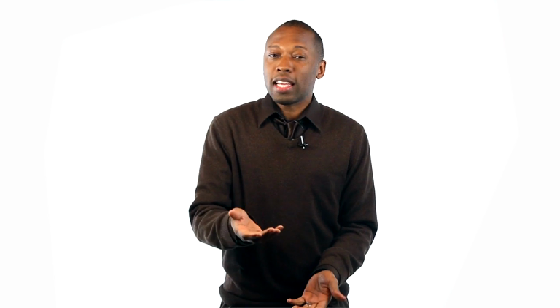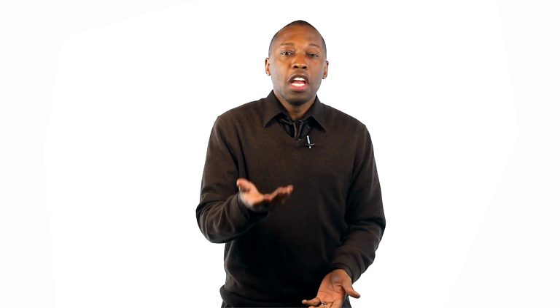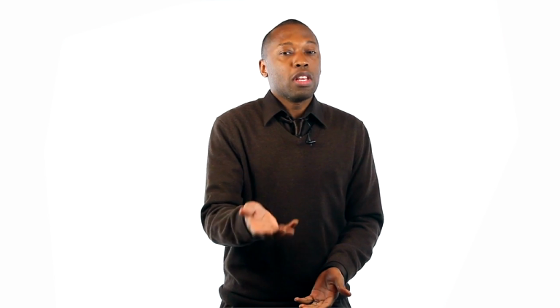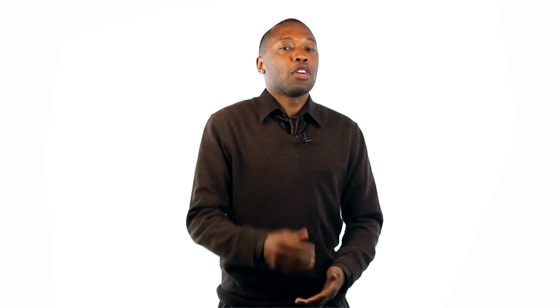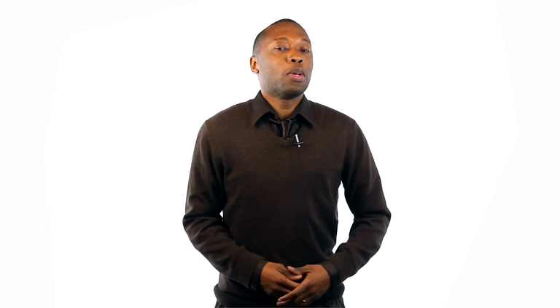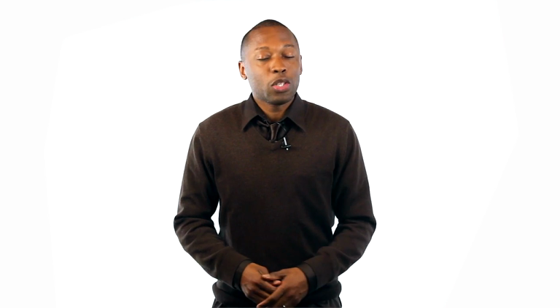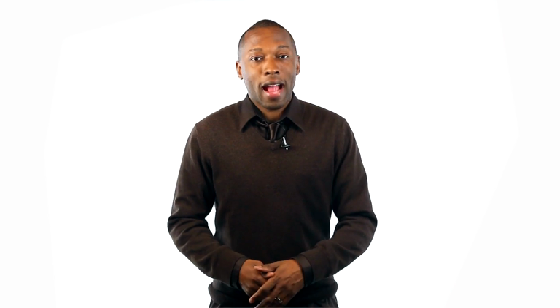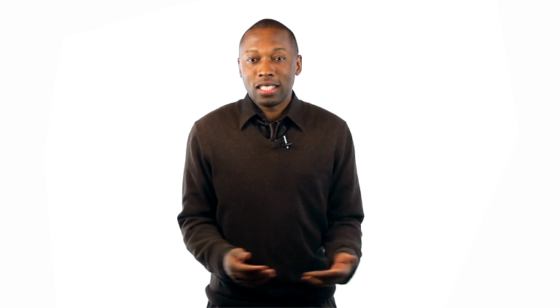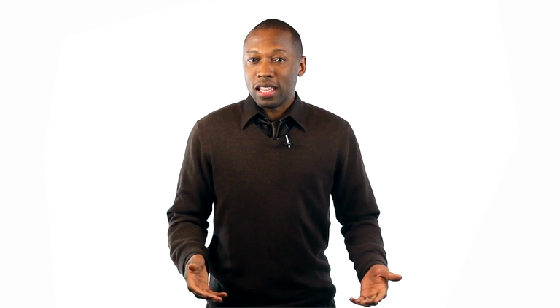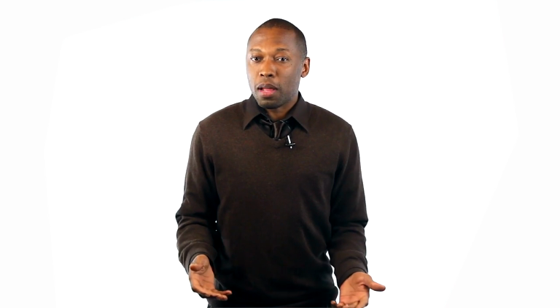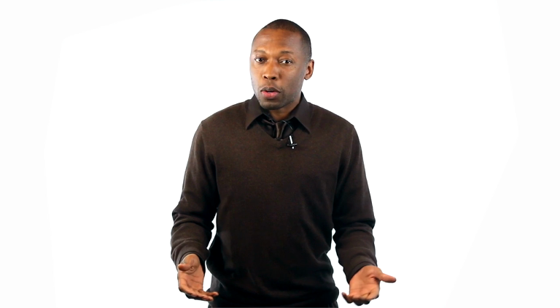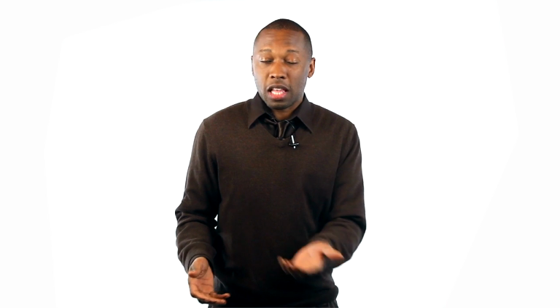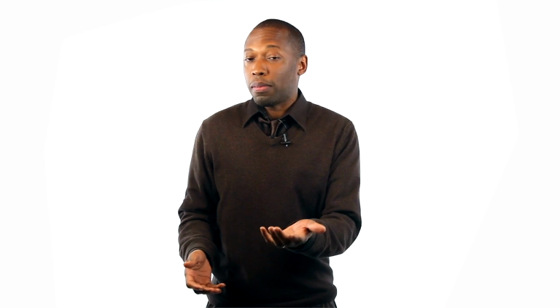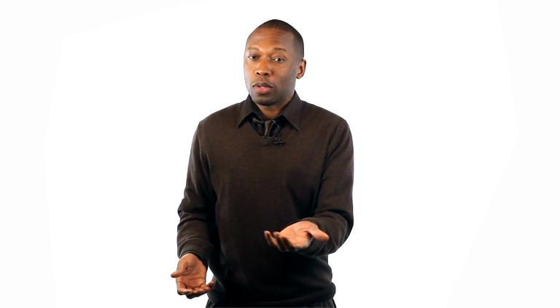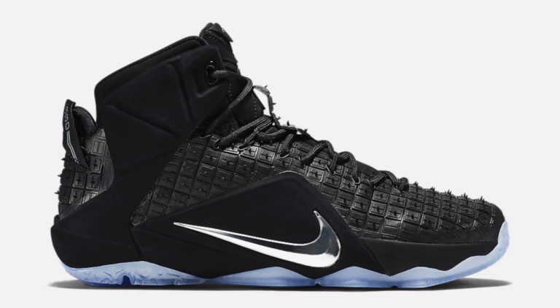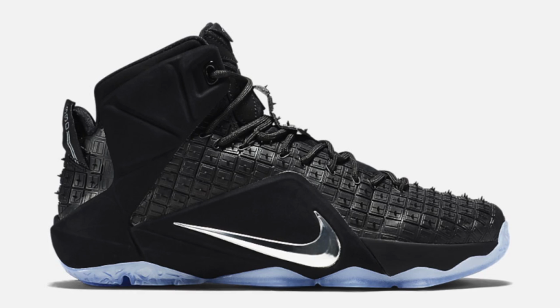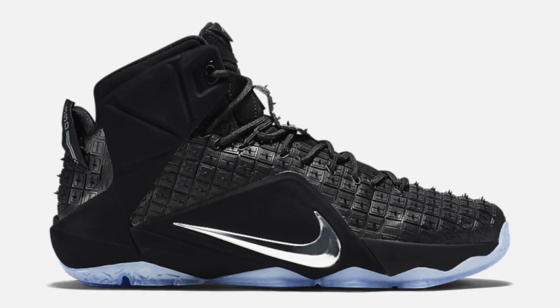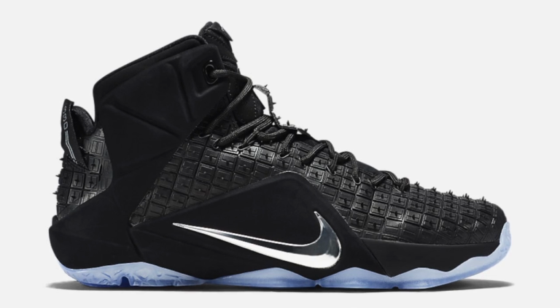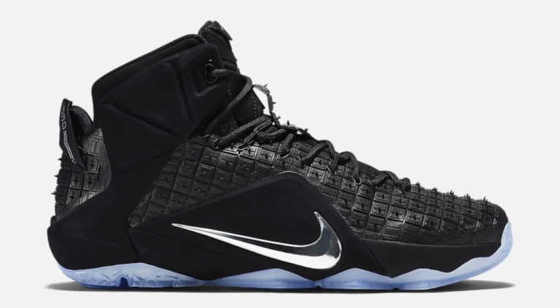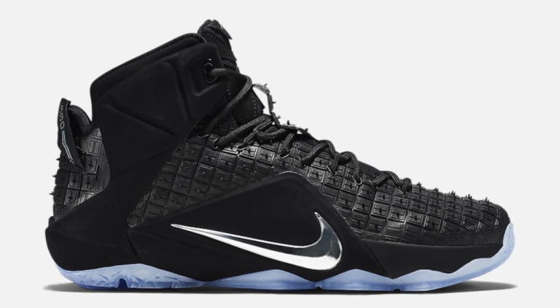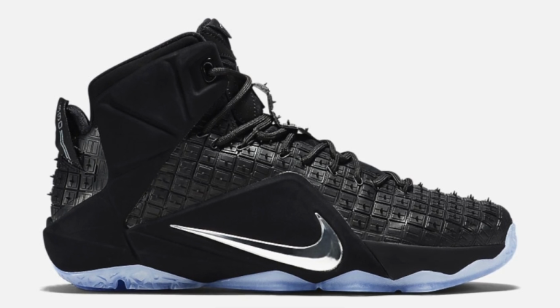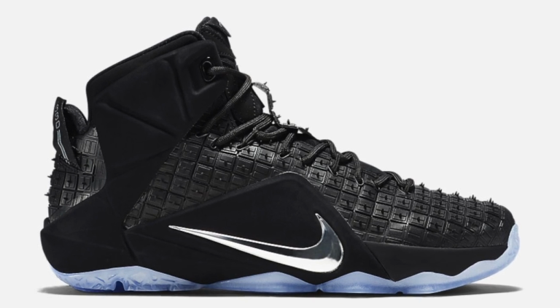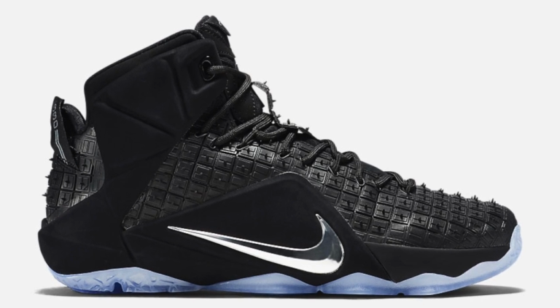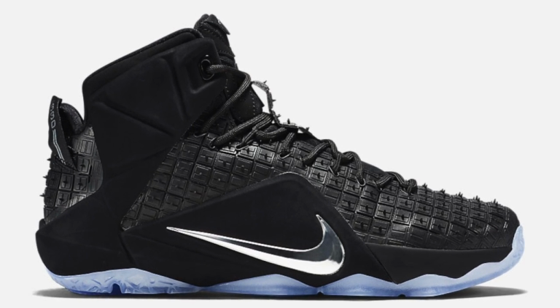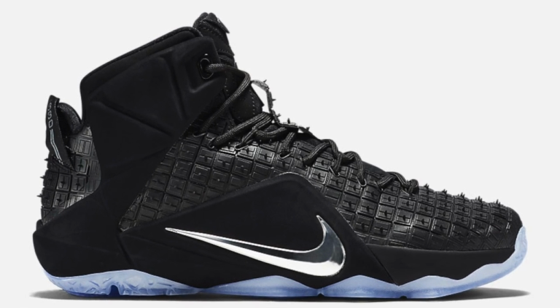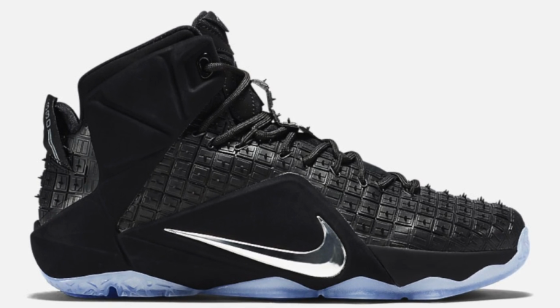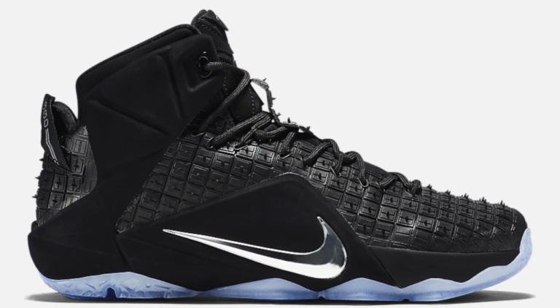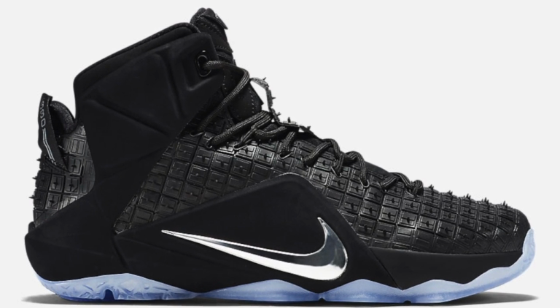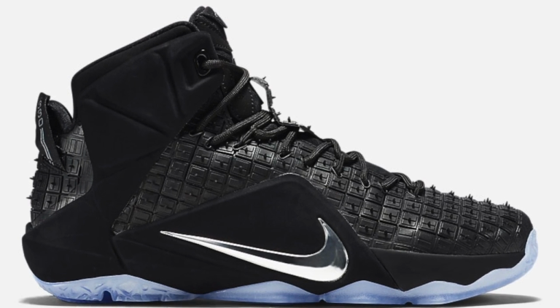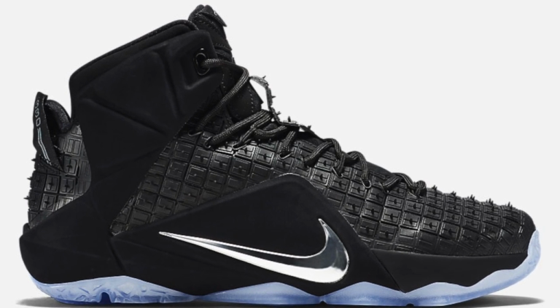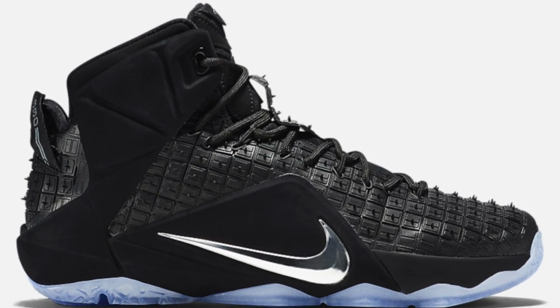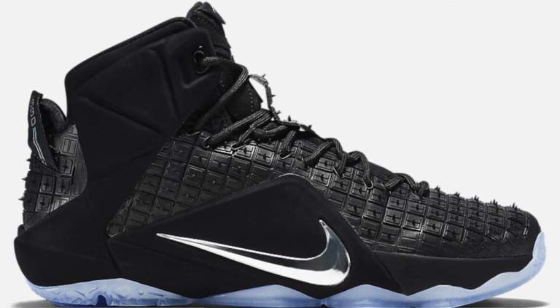But then again, you never know until you actually see them in person — they might be really dope. Either way, look out for these on April 25th for what I believe to be $250.